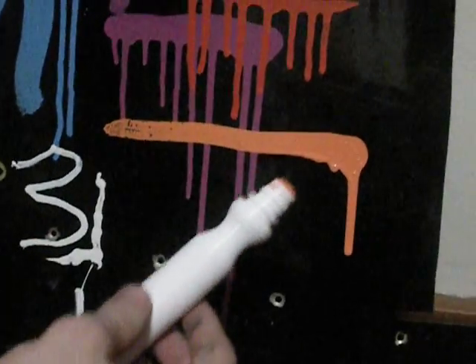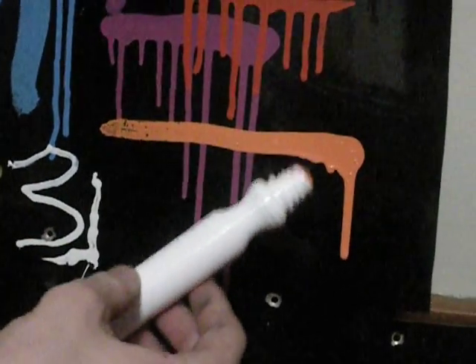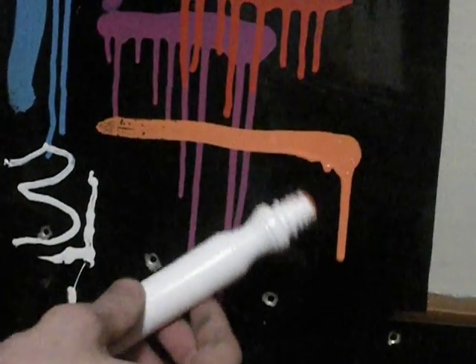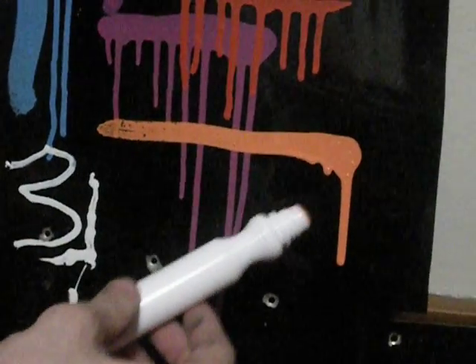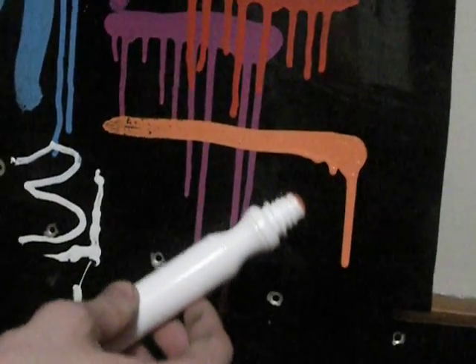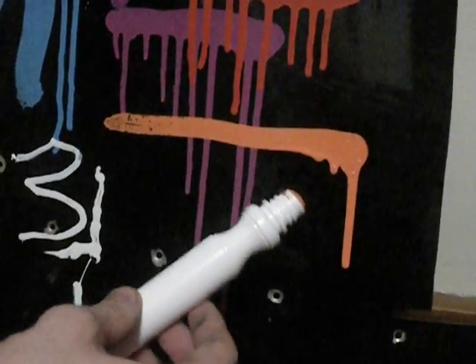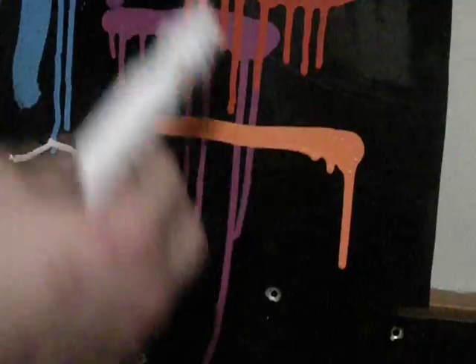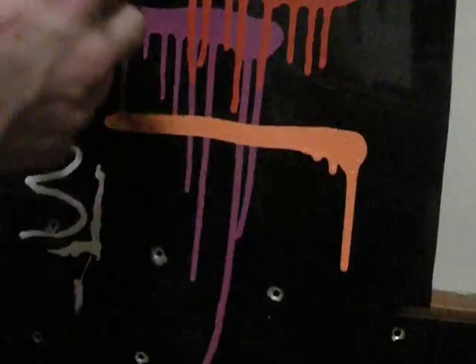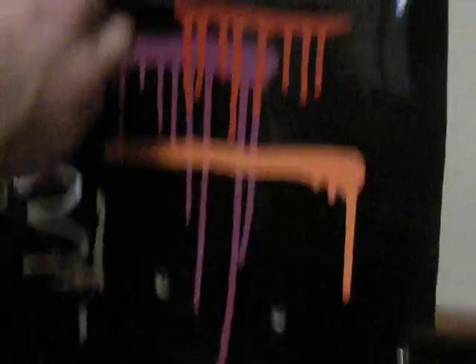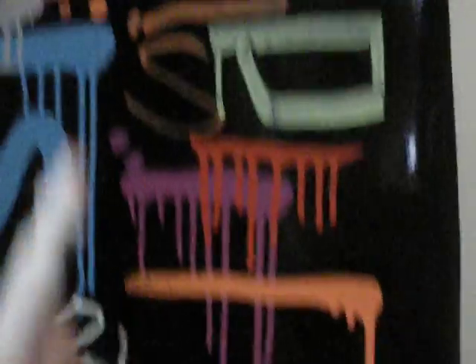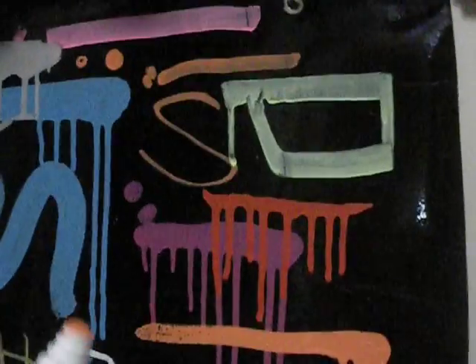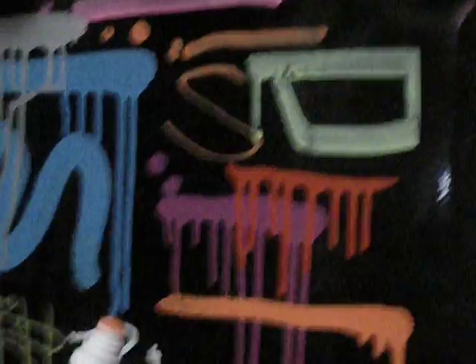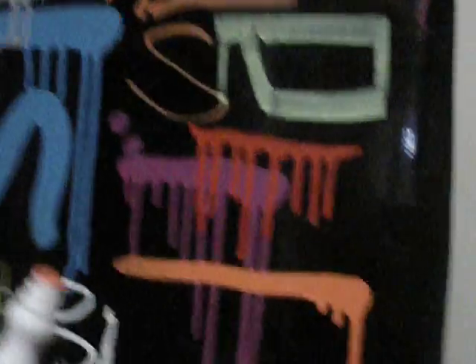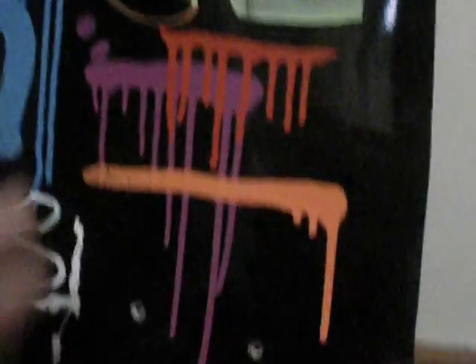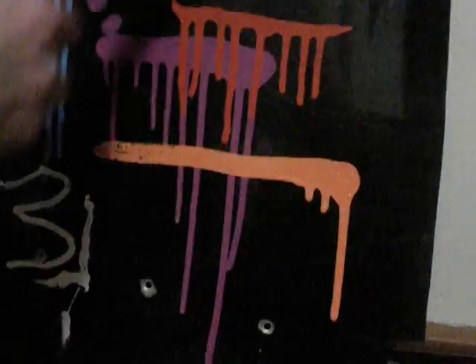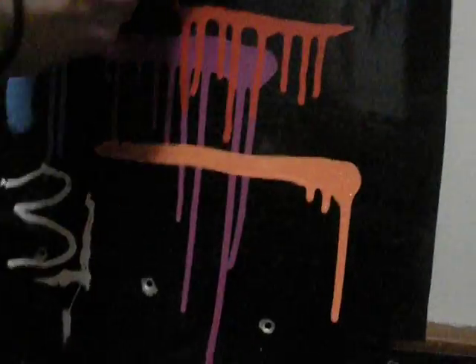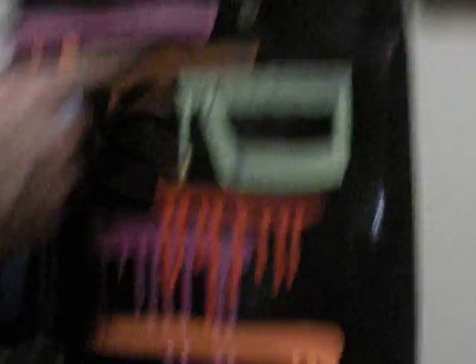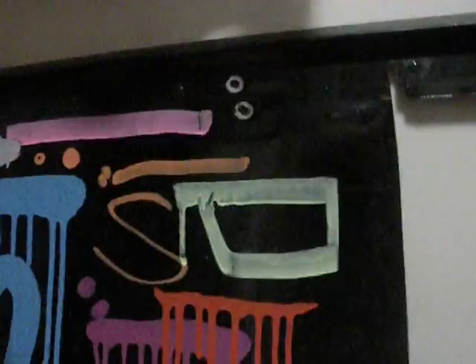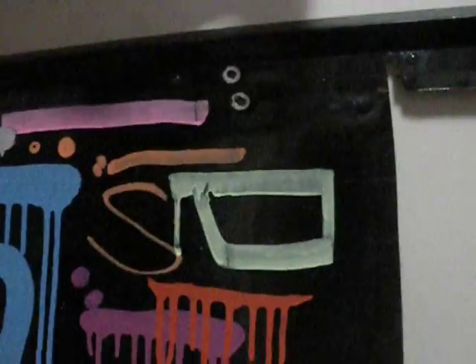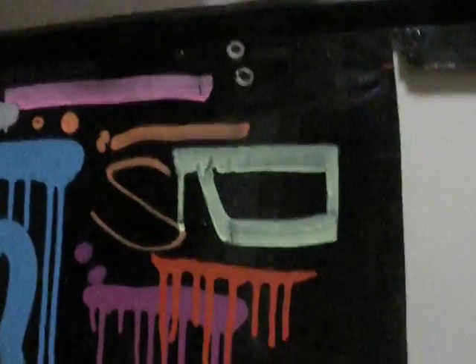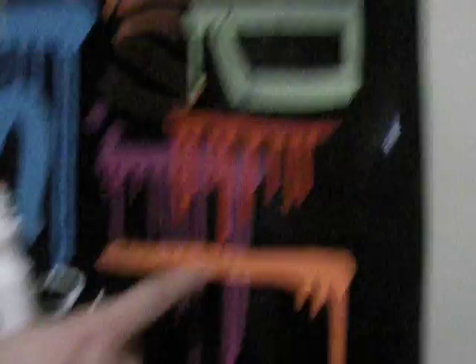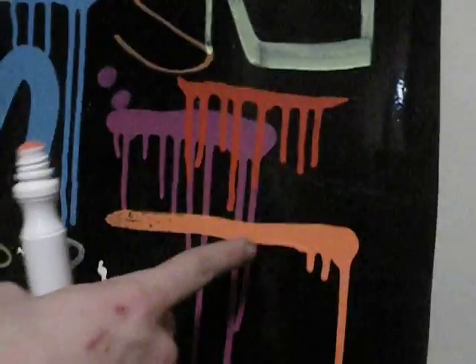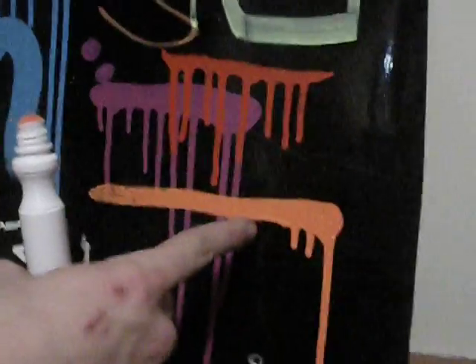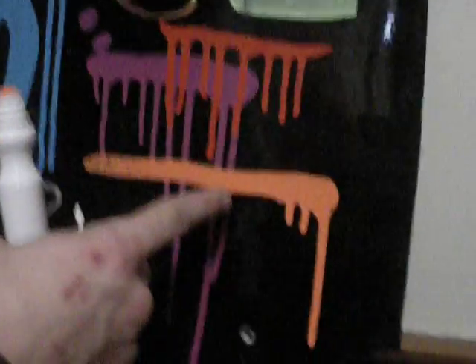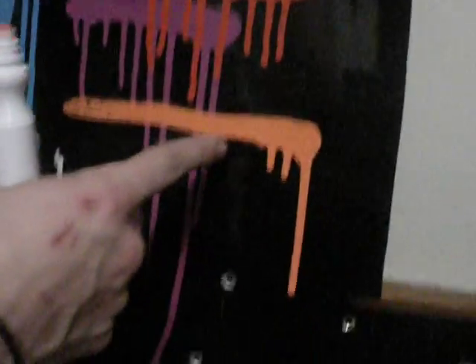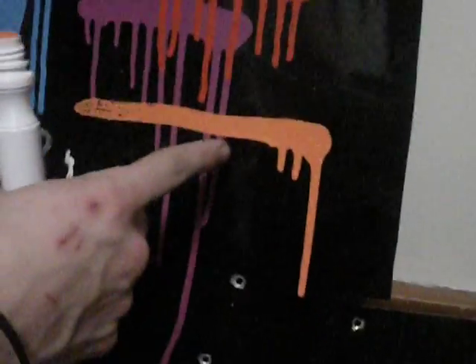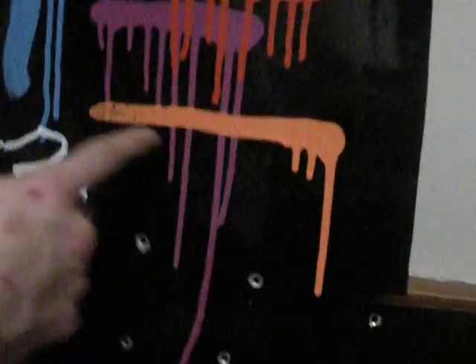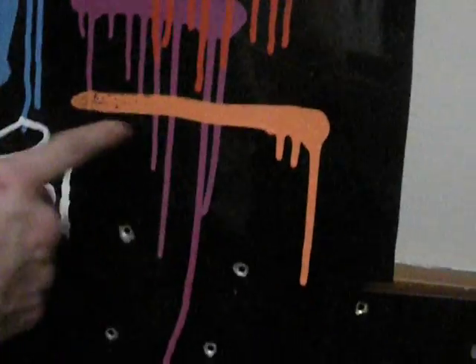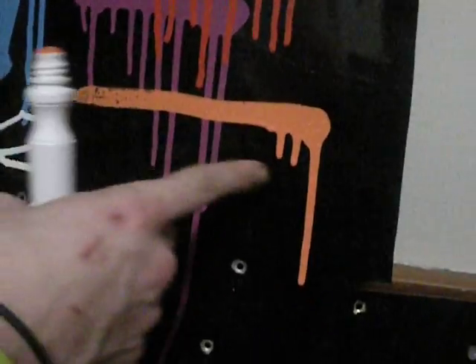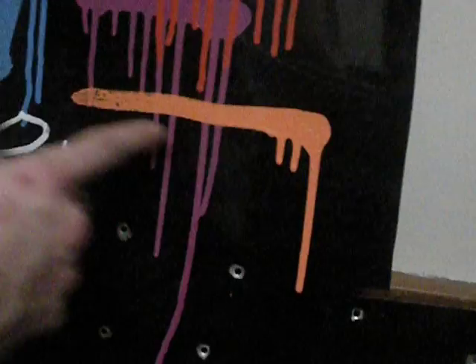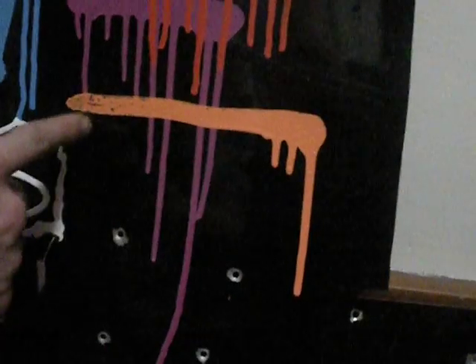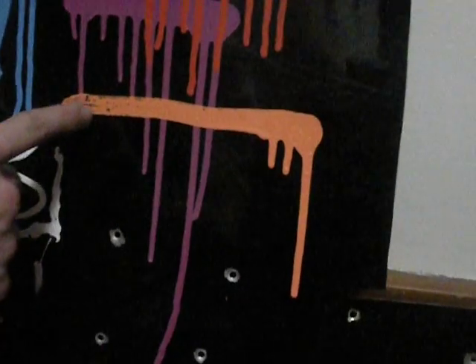In the mop it's a lot nicer than it was in the slugger. The slugger's very streaky. That wasn't too bad. Got nice drips there.